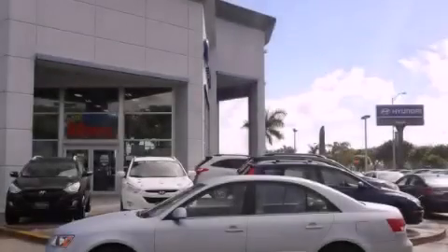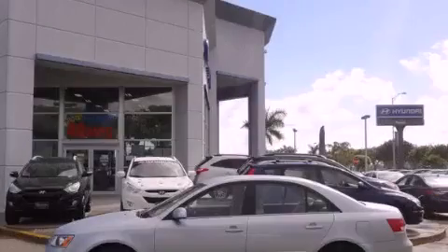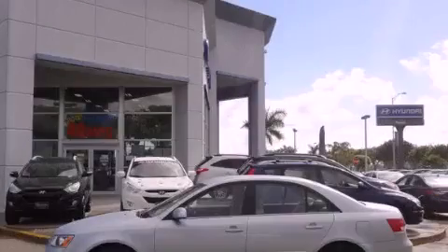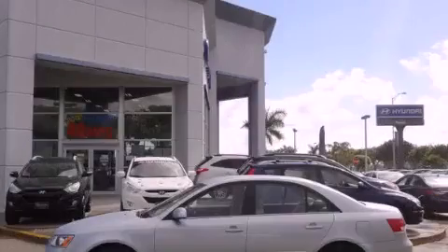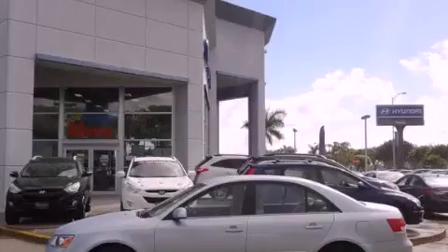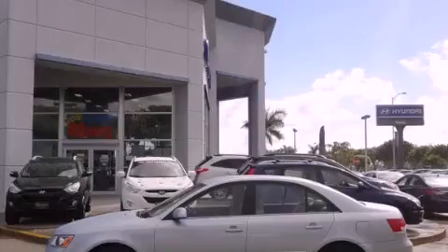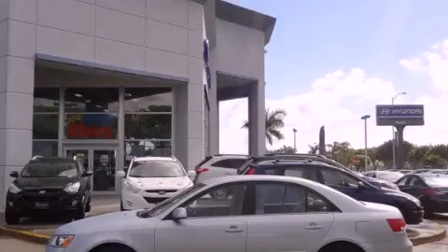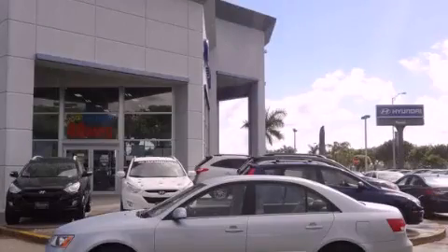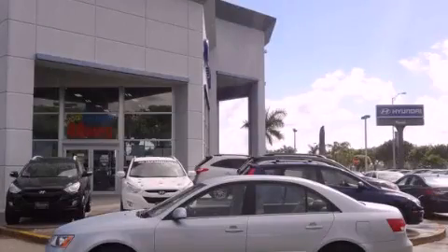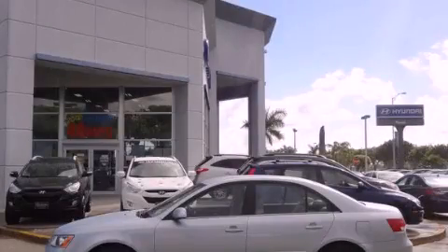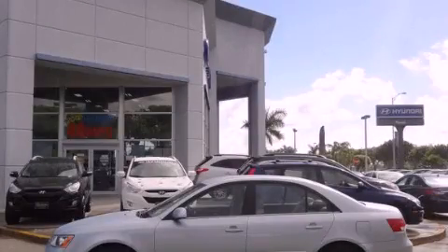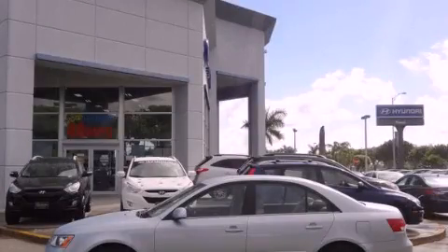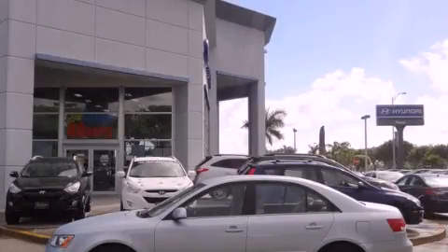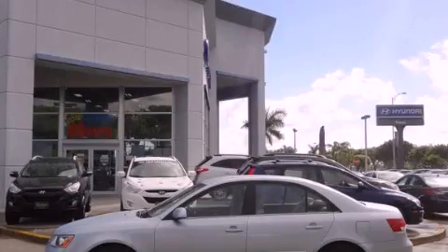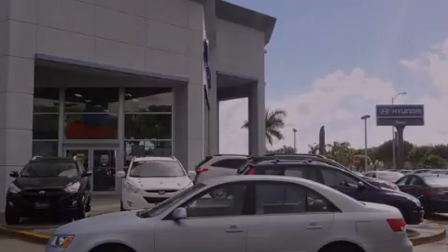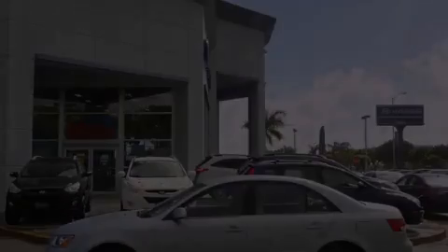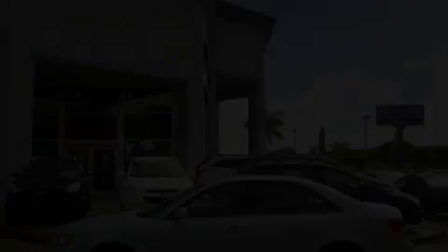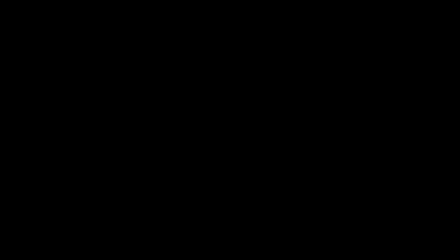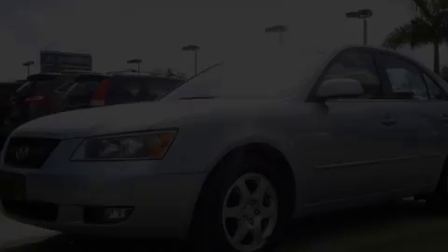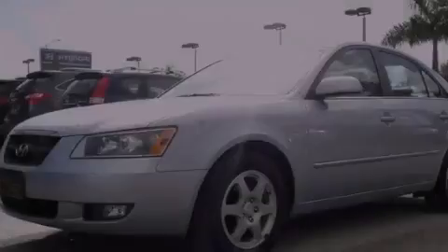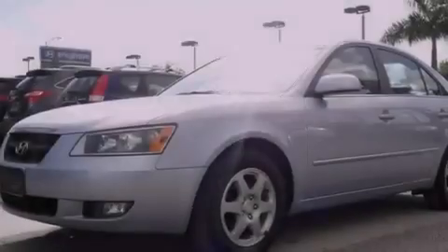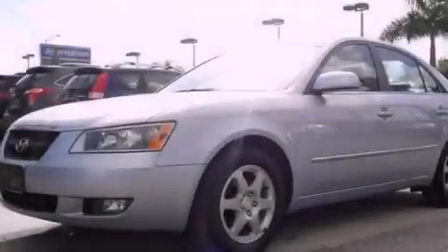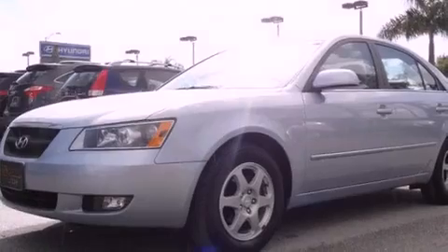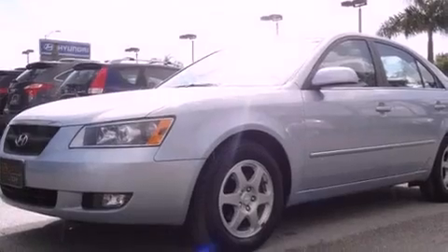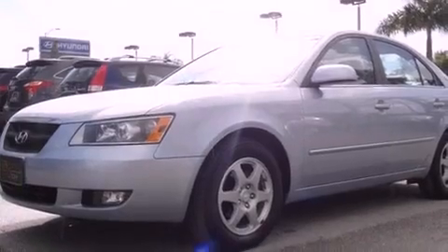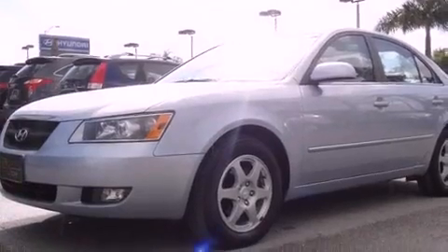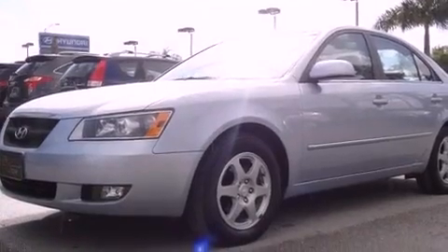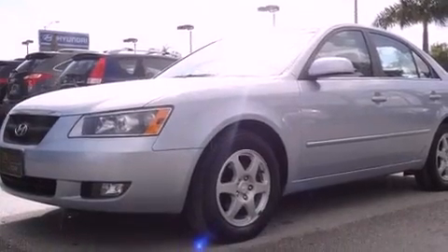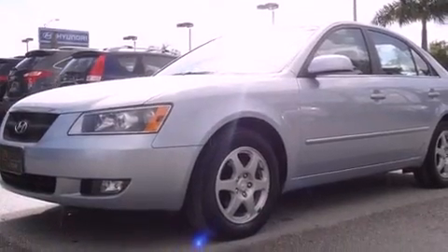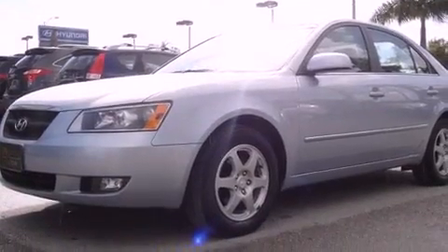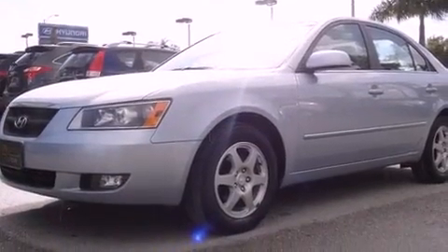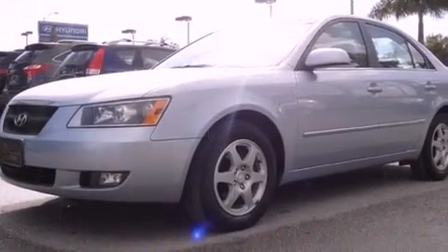This is a 2006 Hyundai Sonata. It features a four-cylinder engine and an automatic transmission.